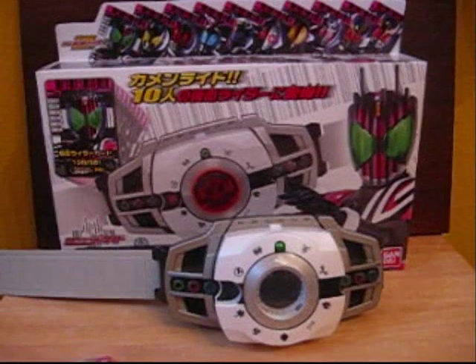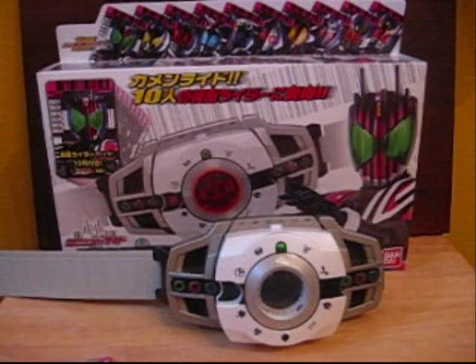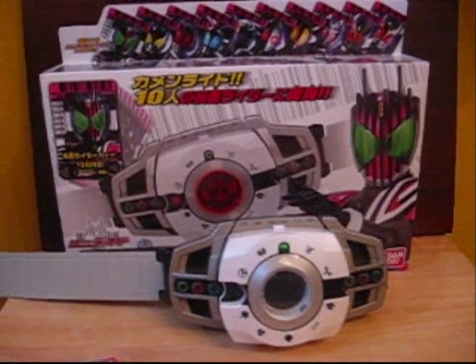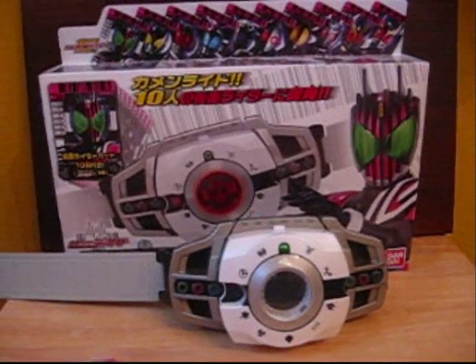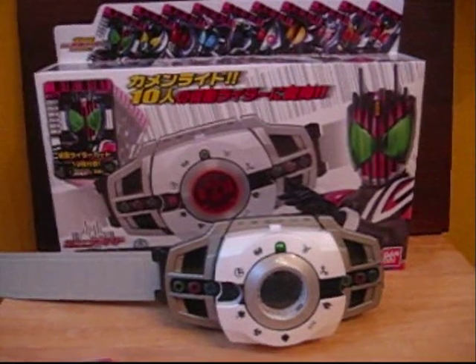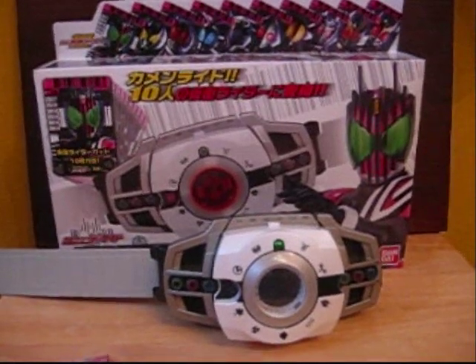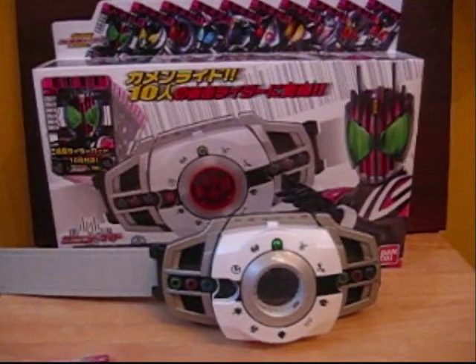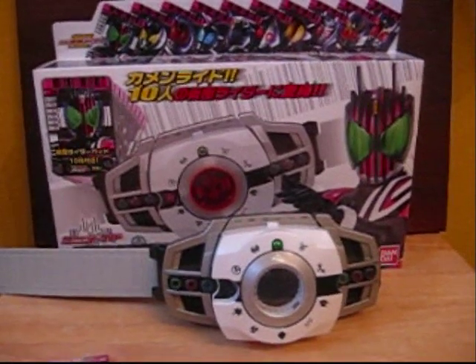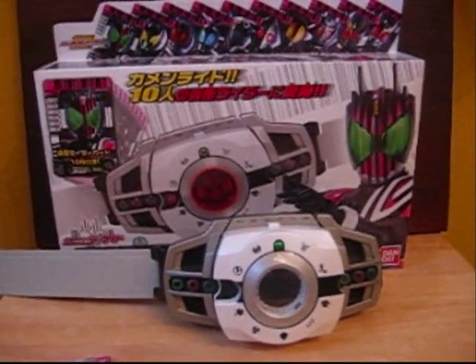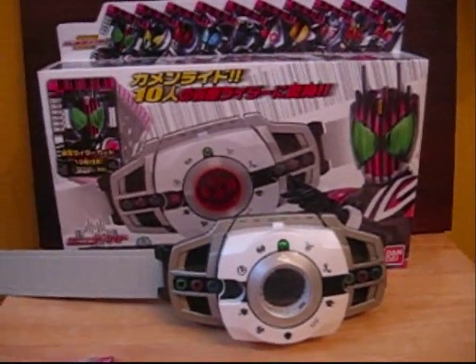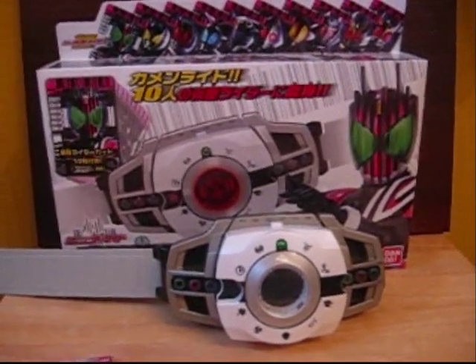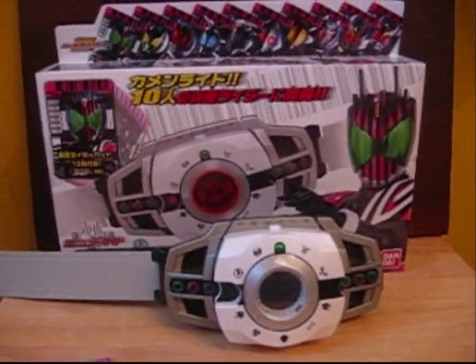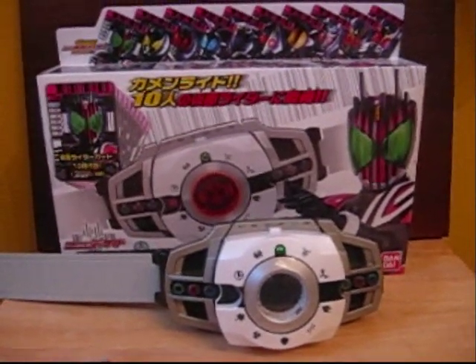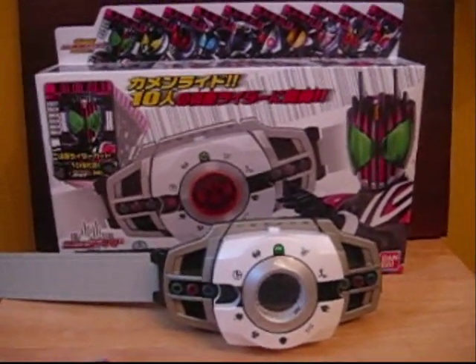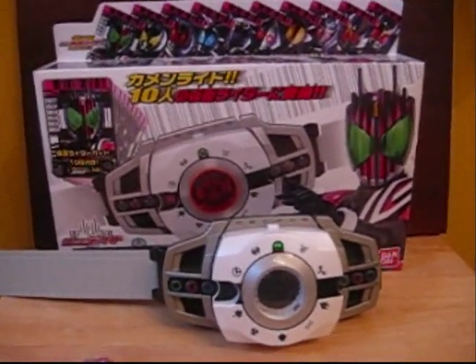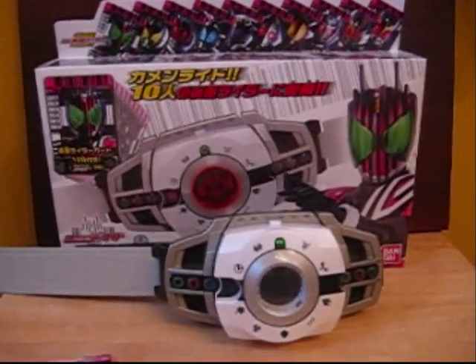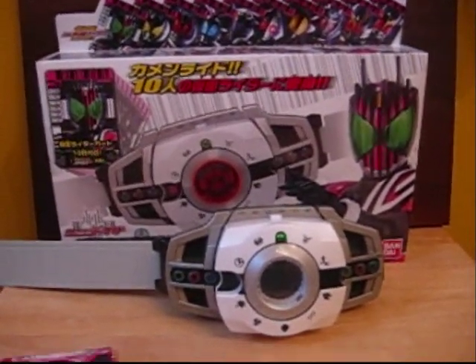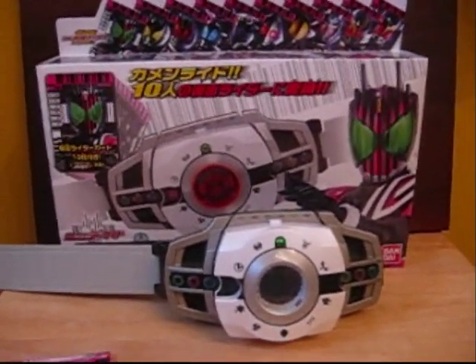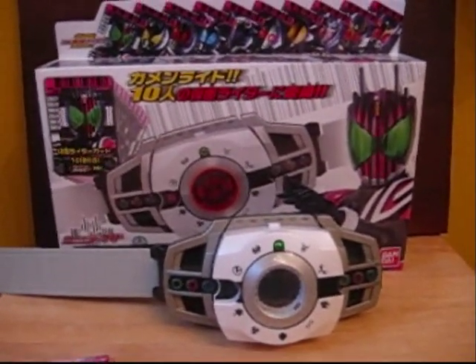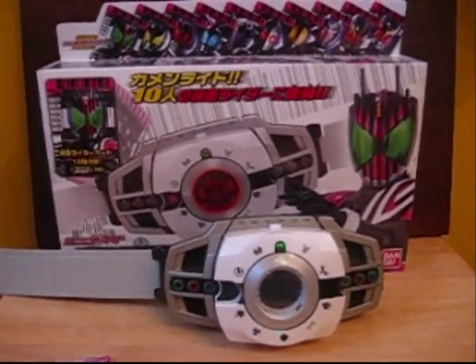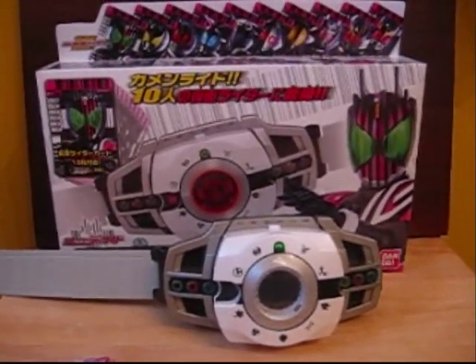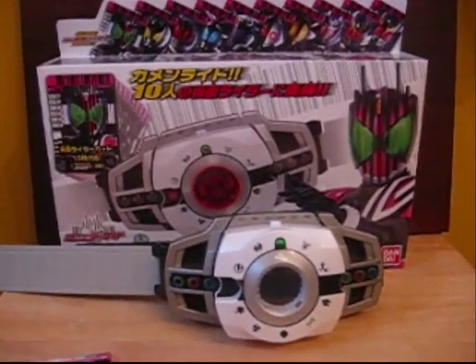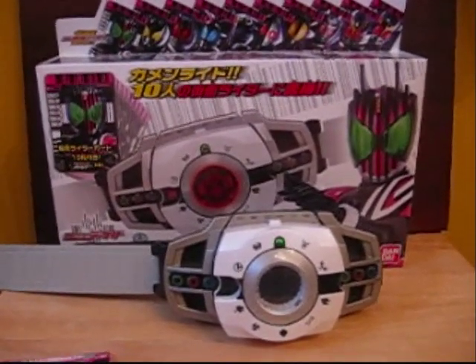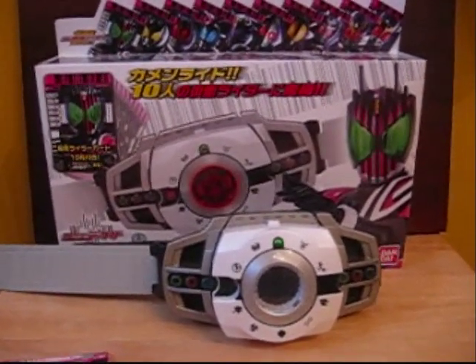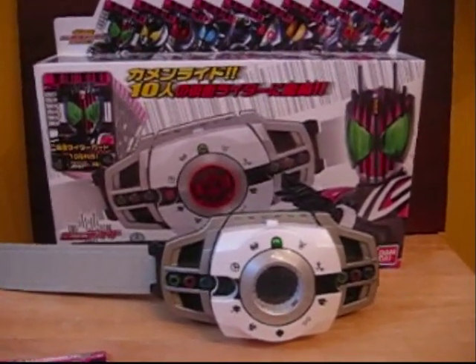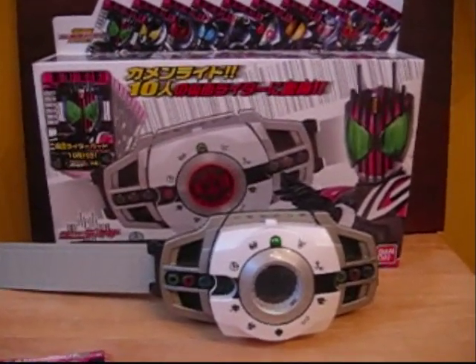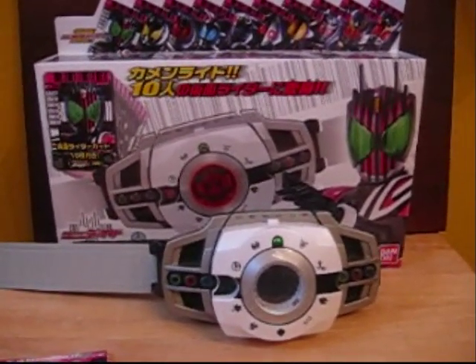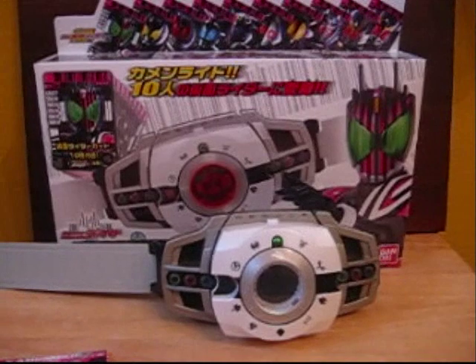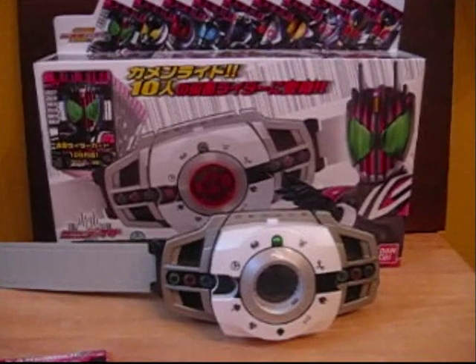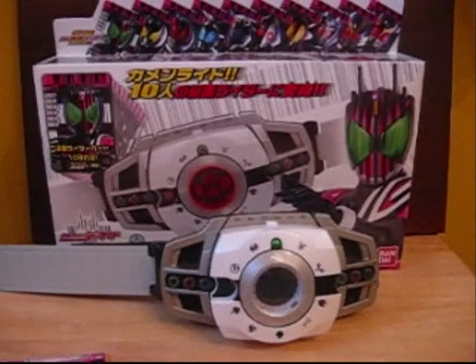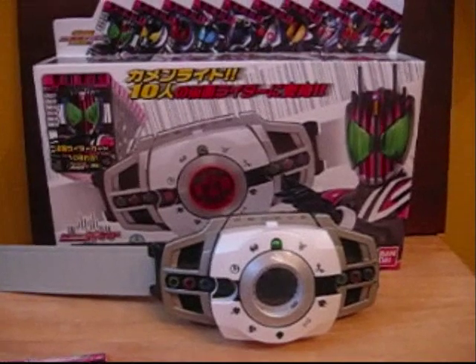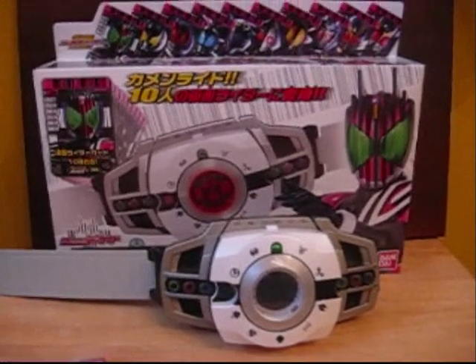Hello YouTube, Dawson Ryder here with my first Kamen Rider belt review — the Deluxe Decade Driver from Kamen Rider Decade.